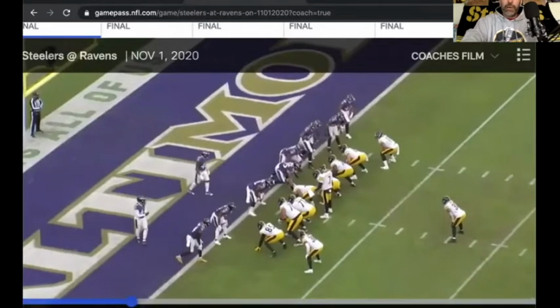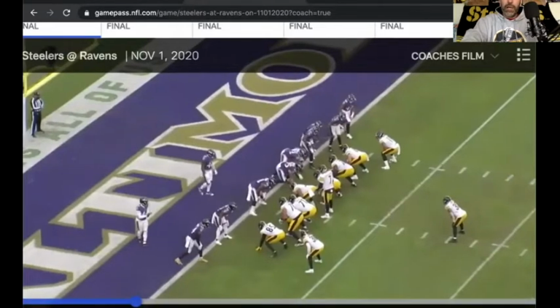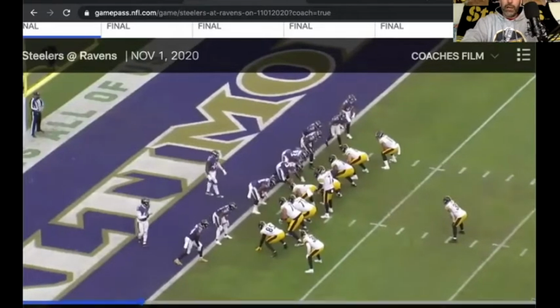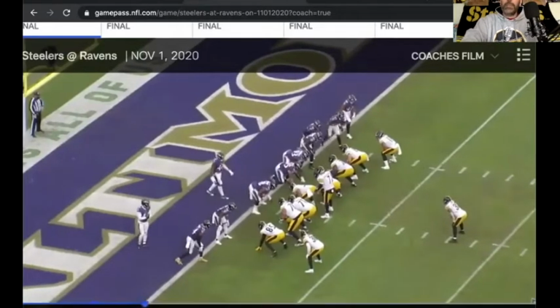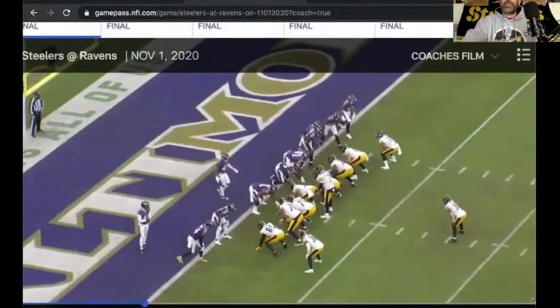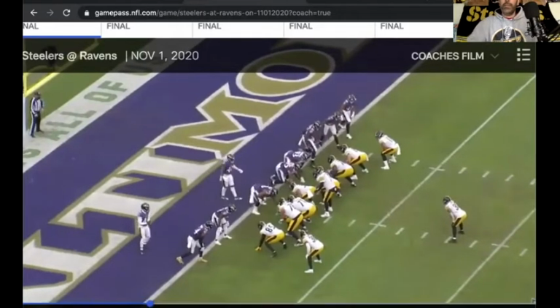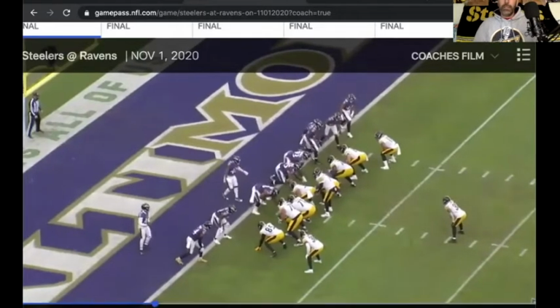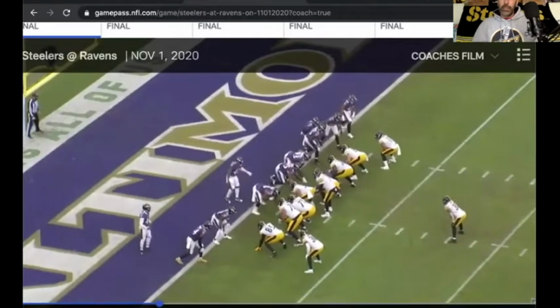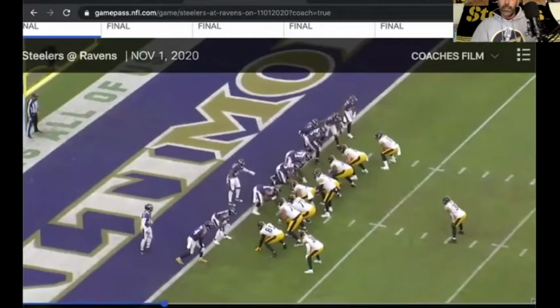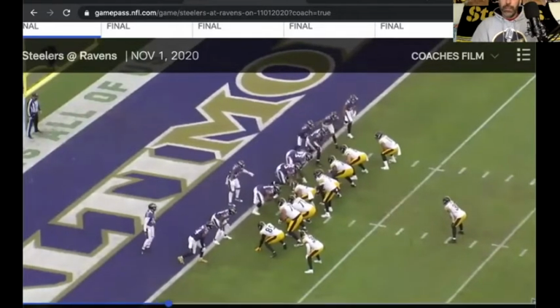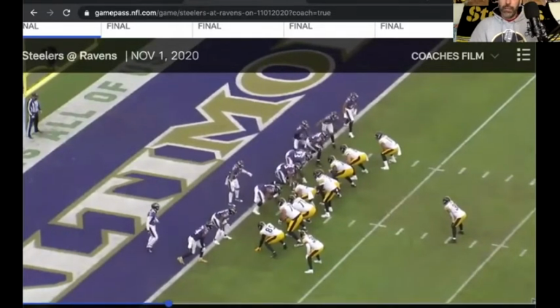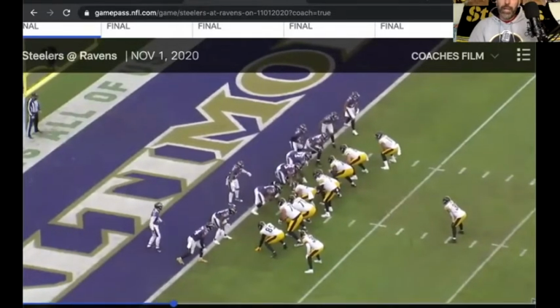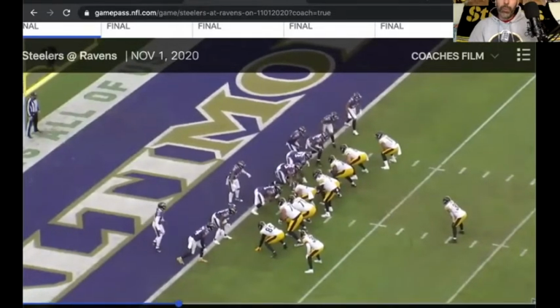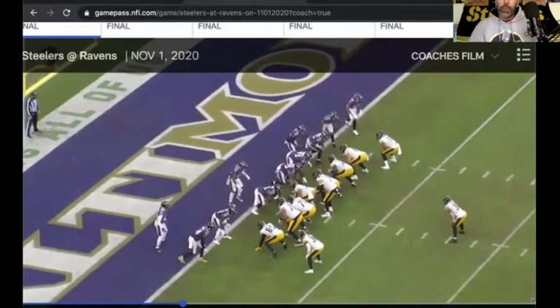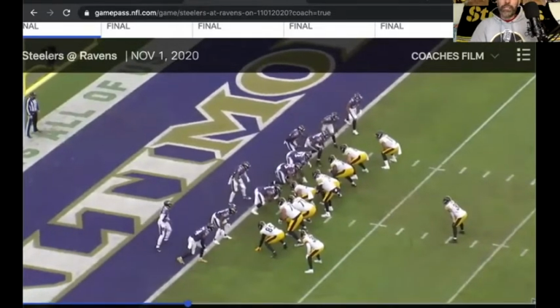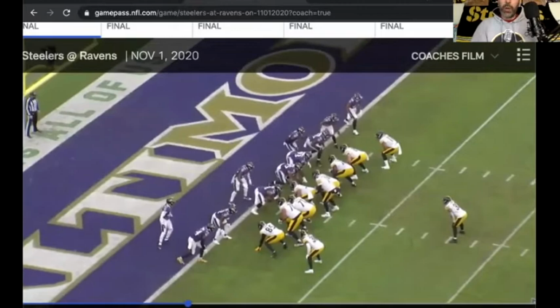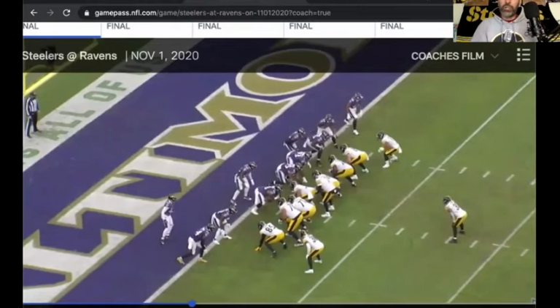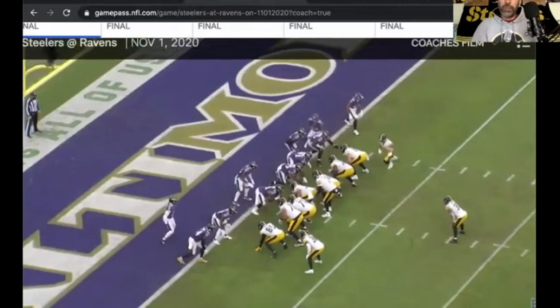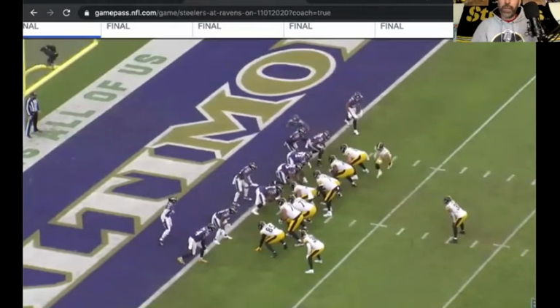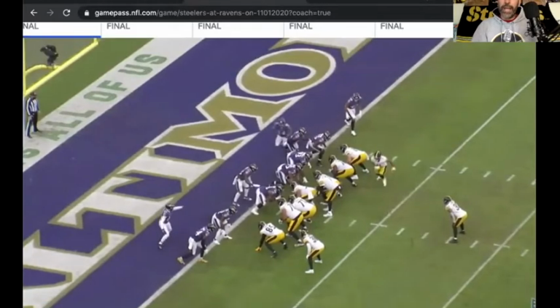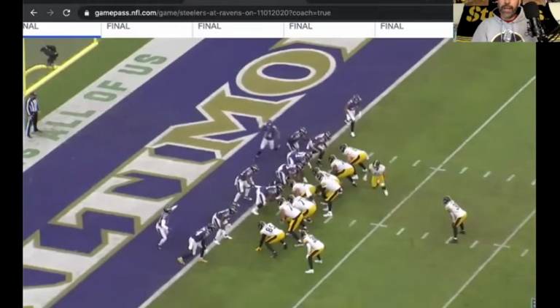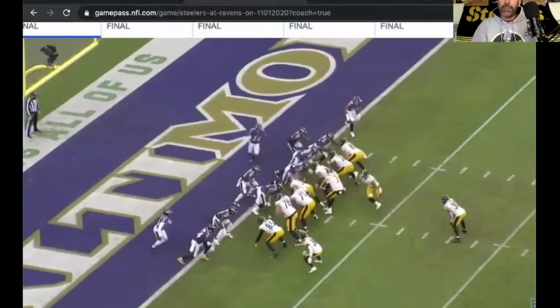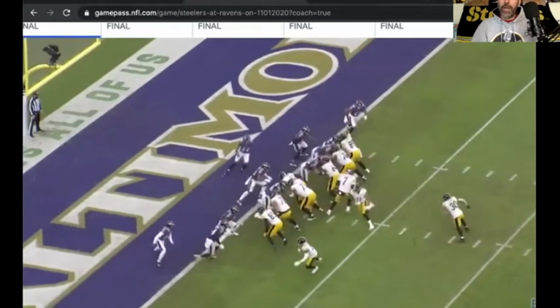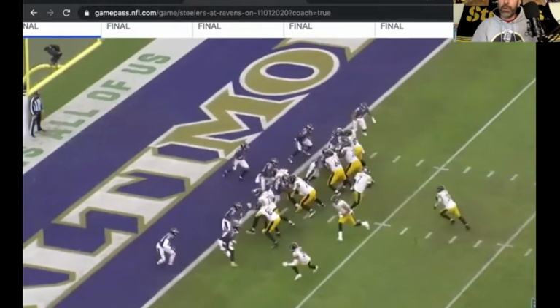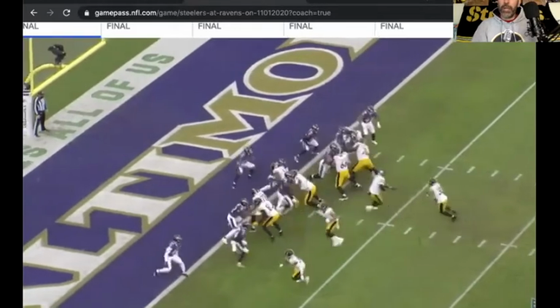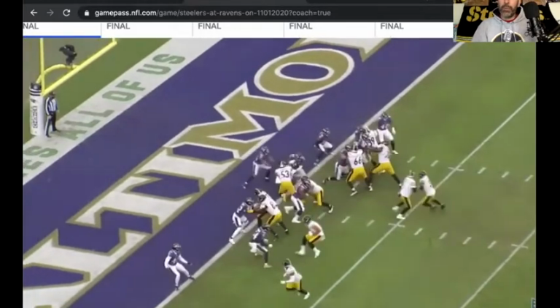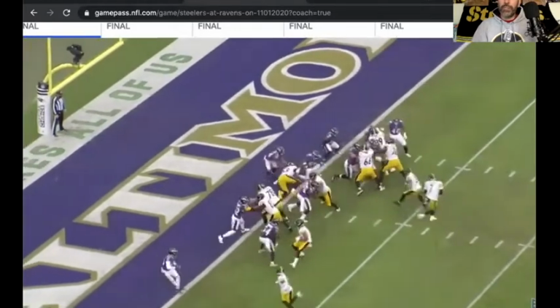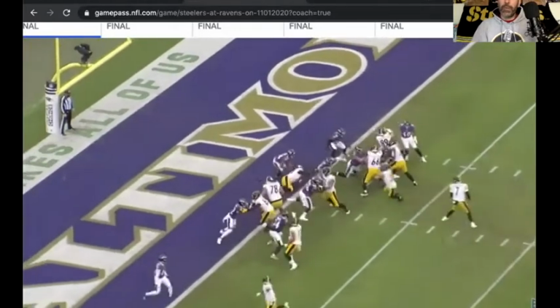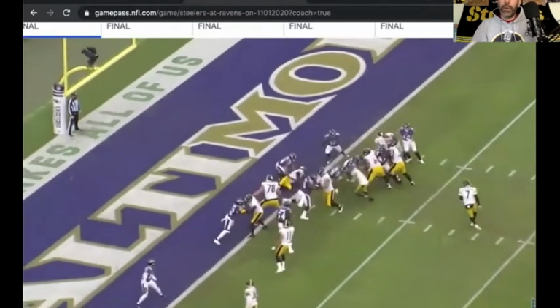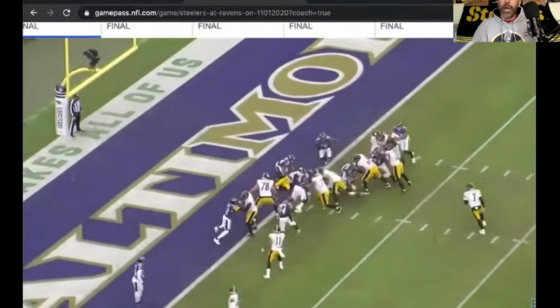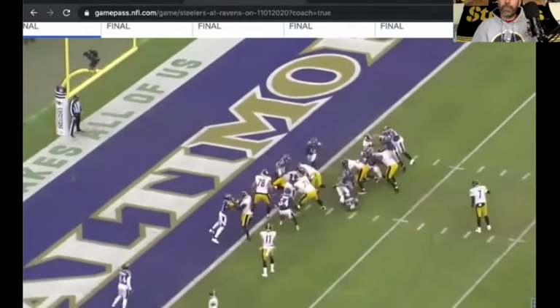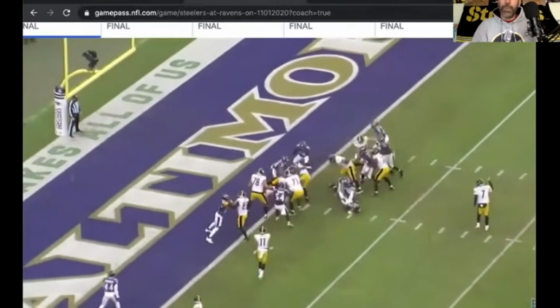Here comes Claypool into motion again — but they're not going to Claypool this time. Going up the middle.